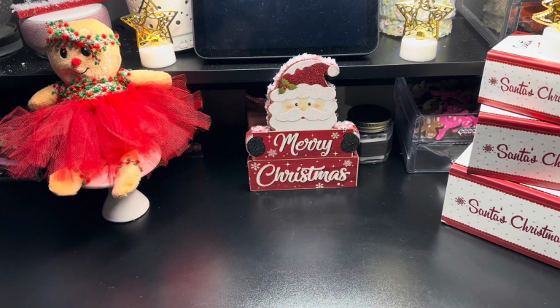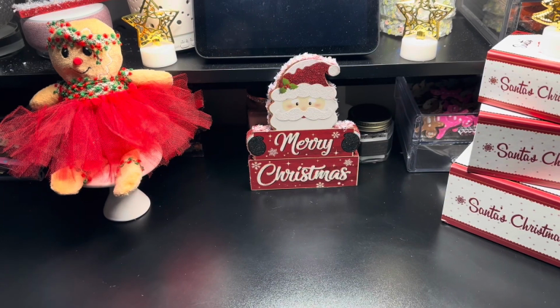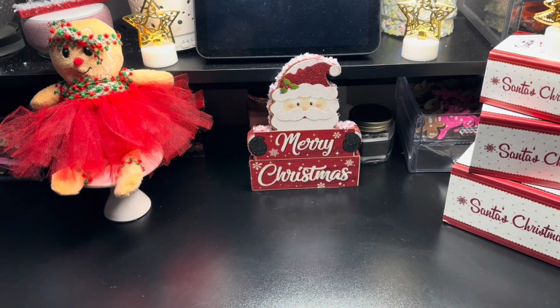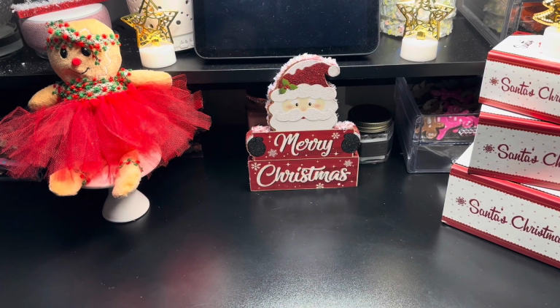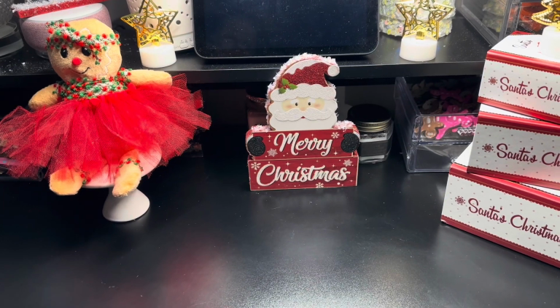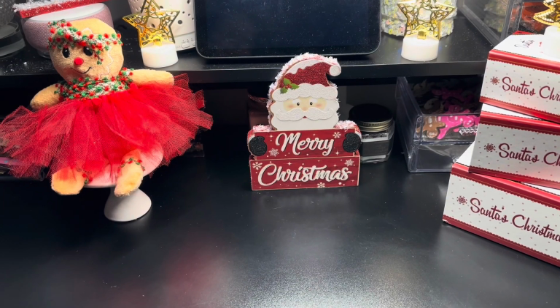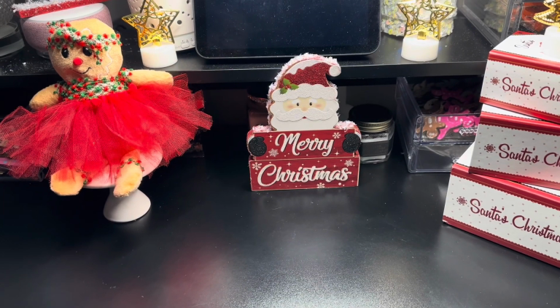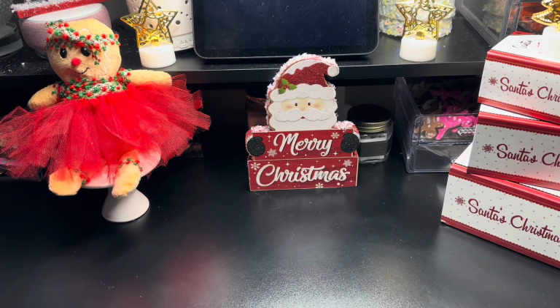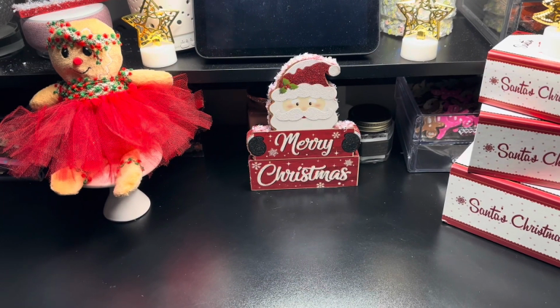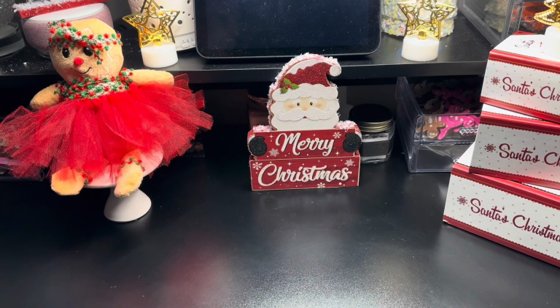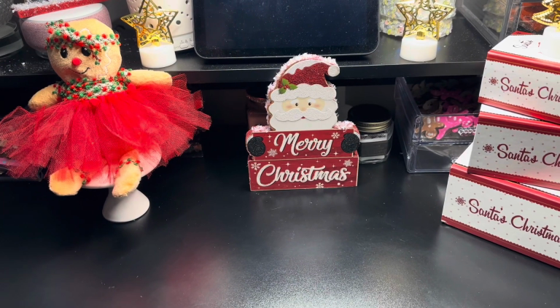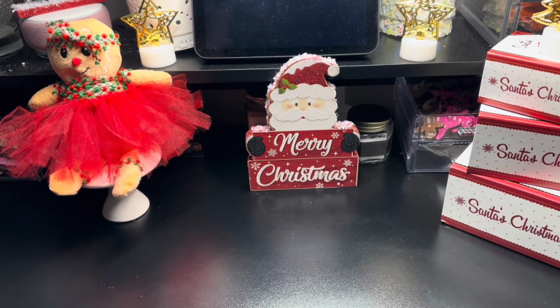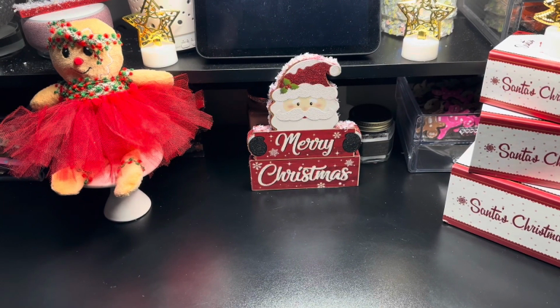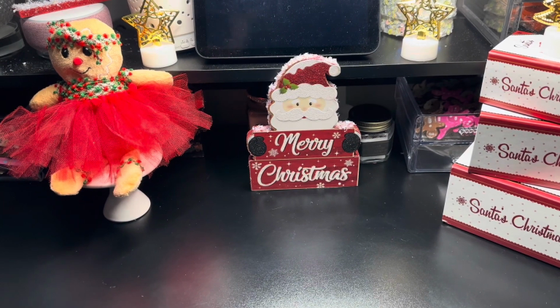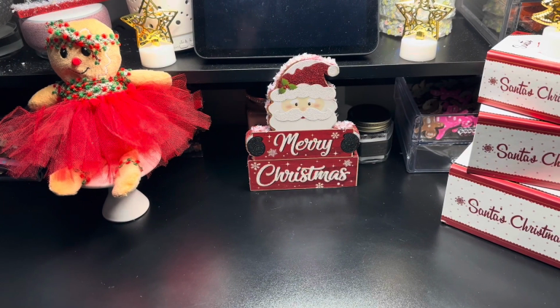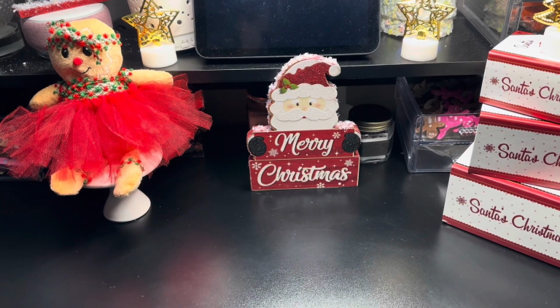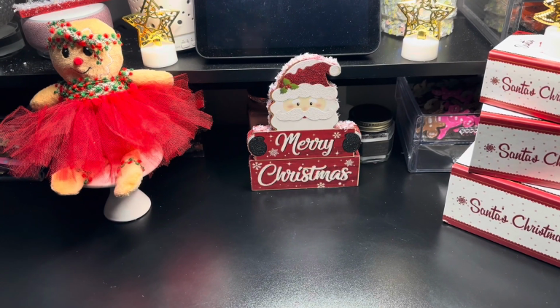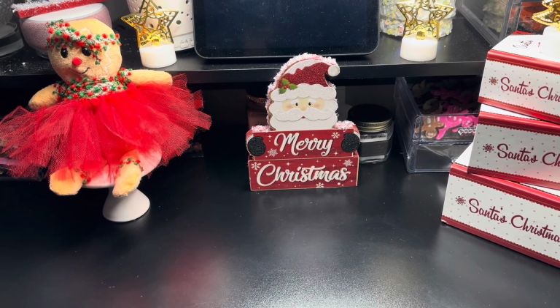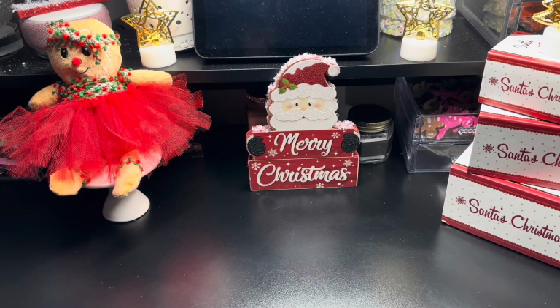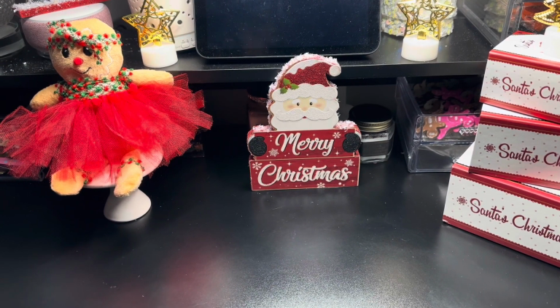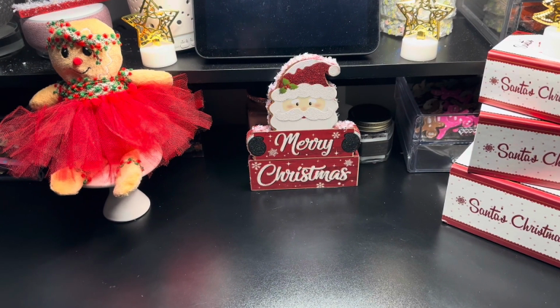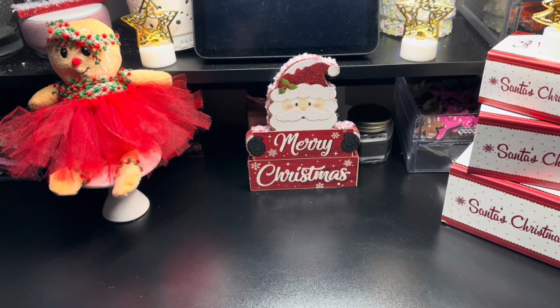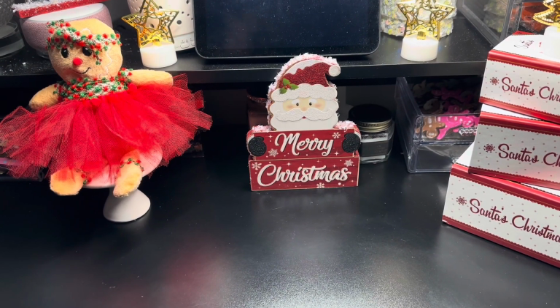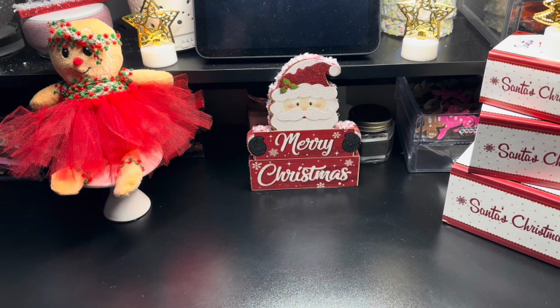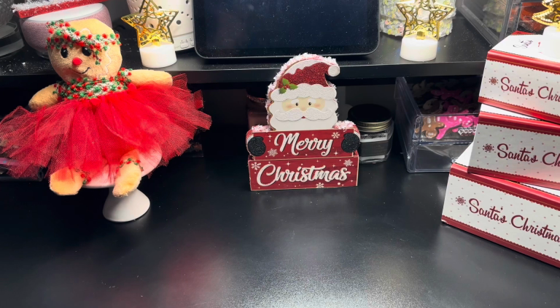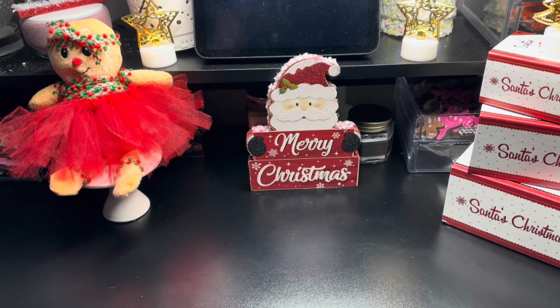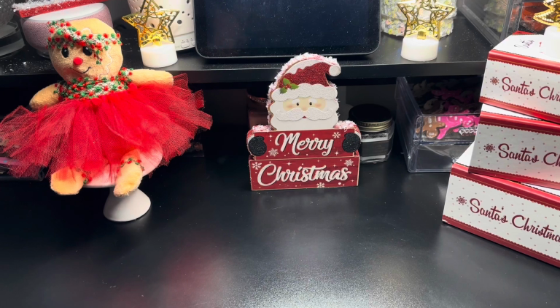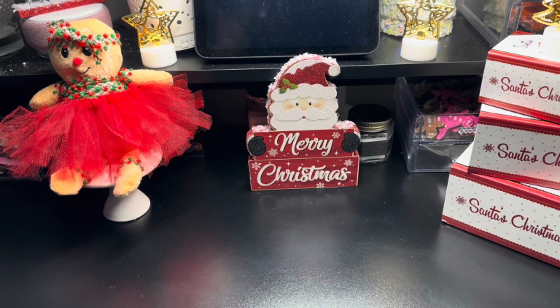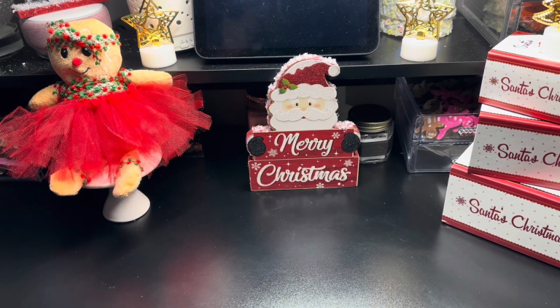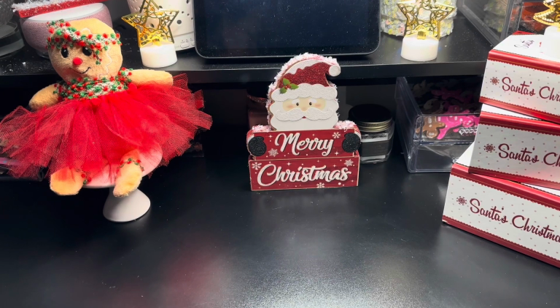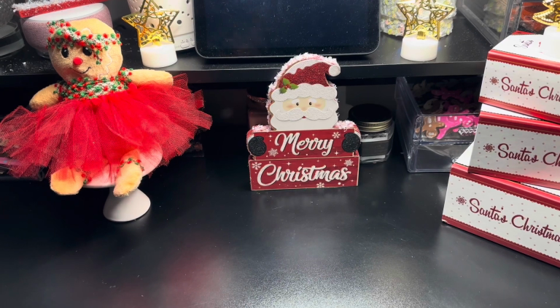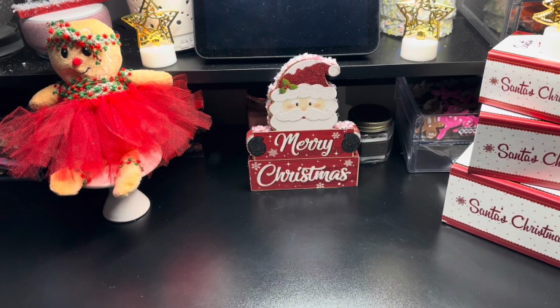Hey beauties, I want to share a quick little Five Below and also Michael's haul.